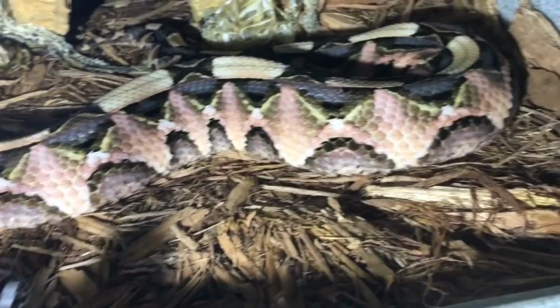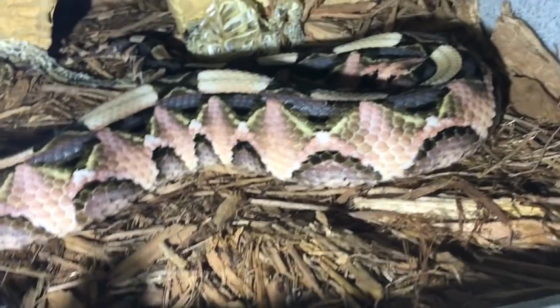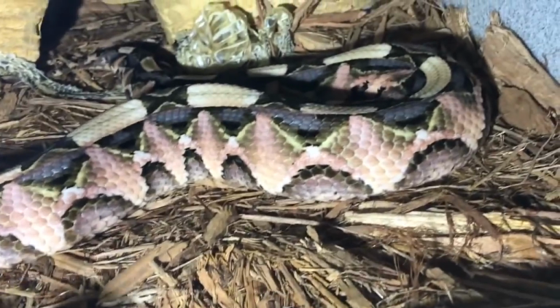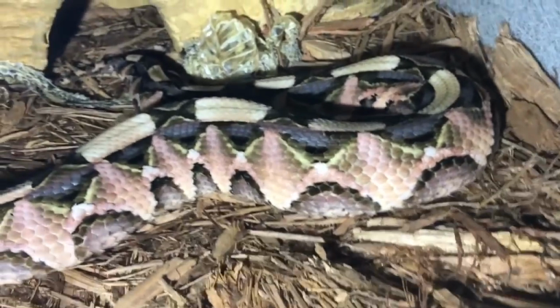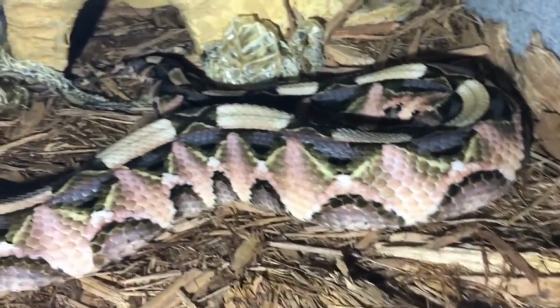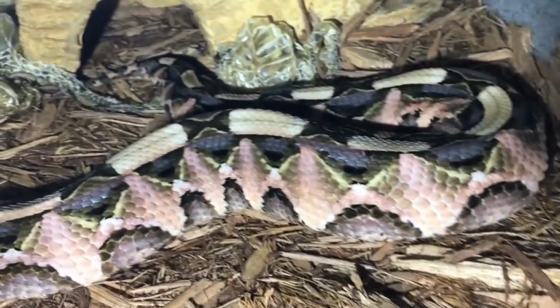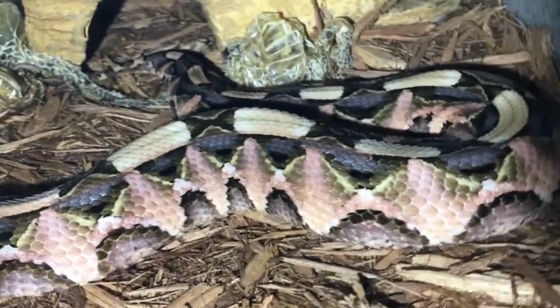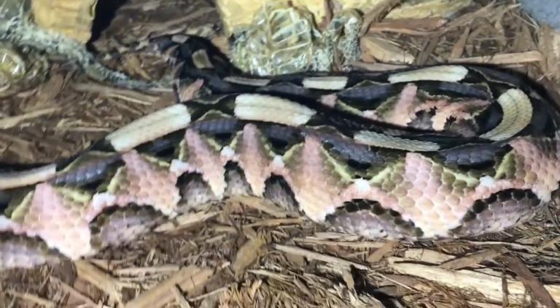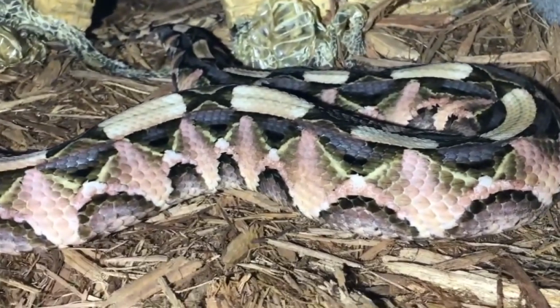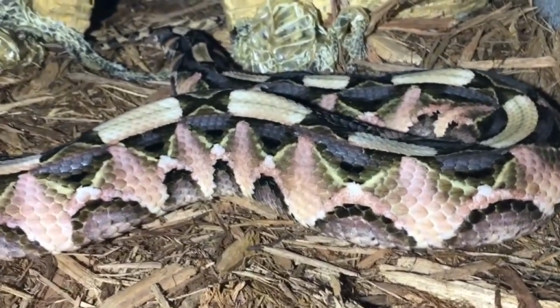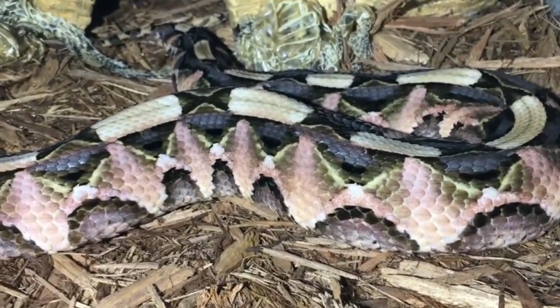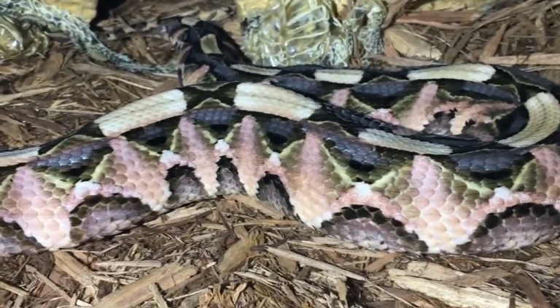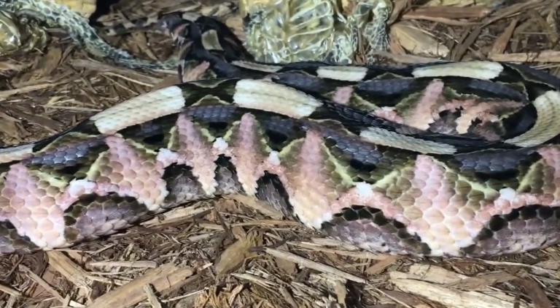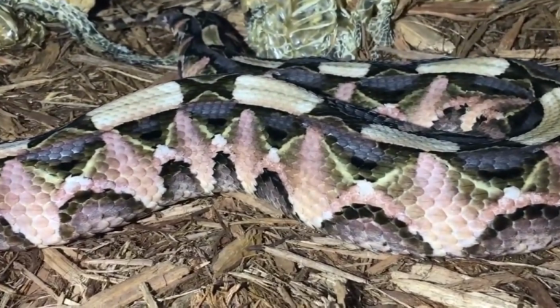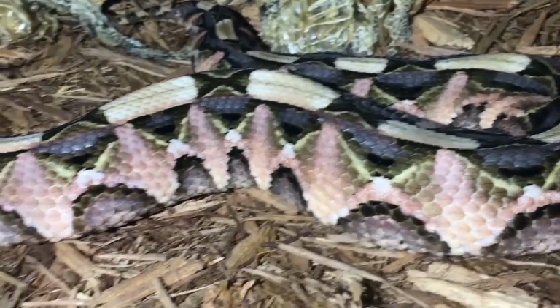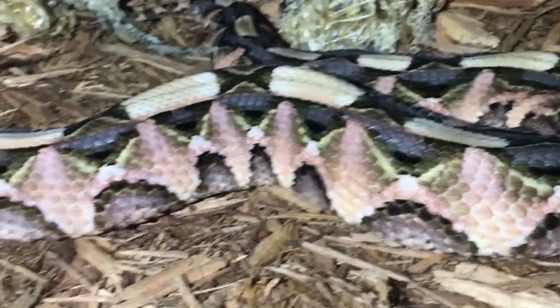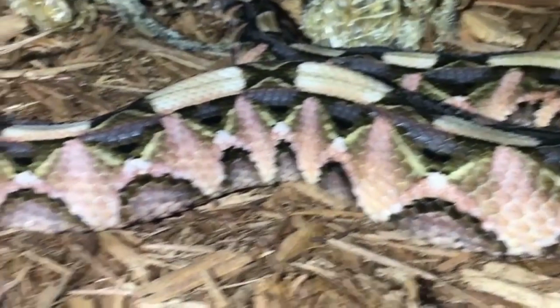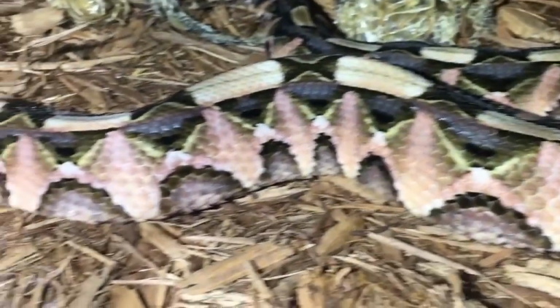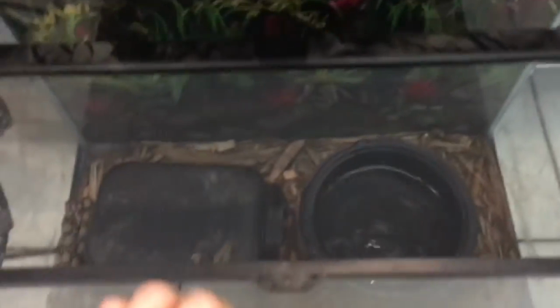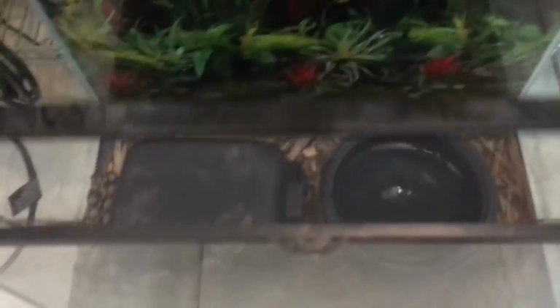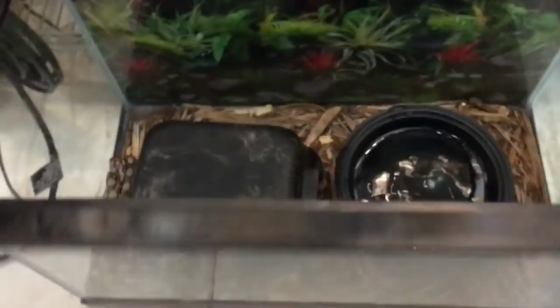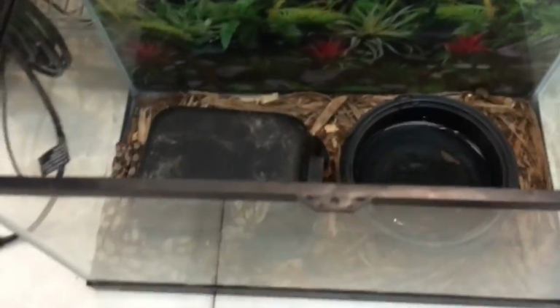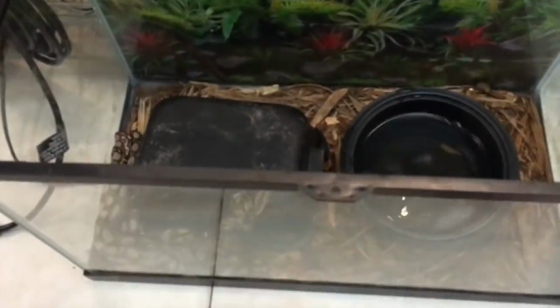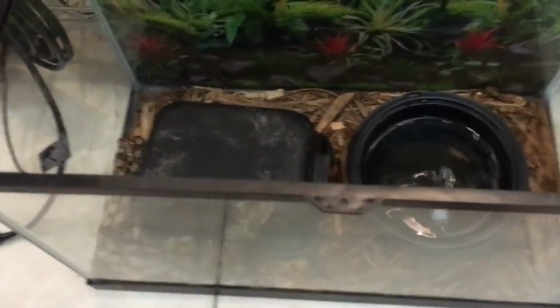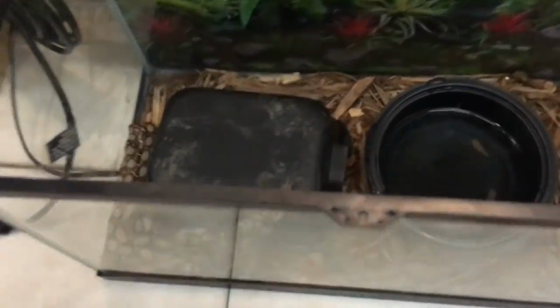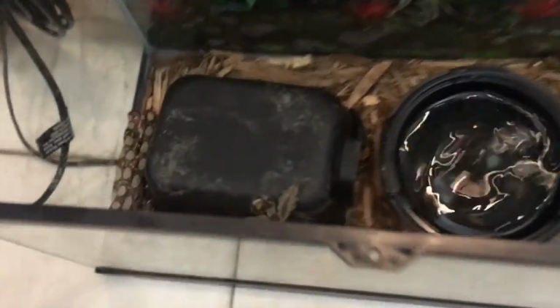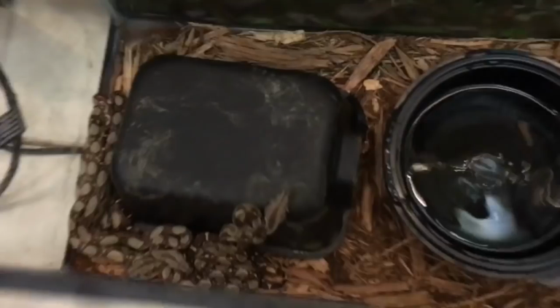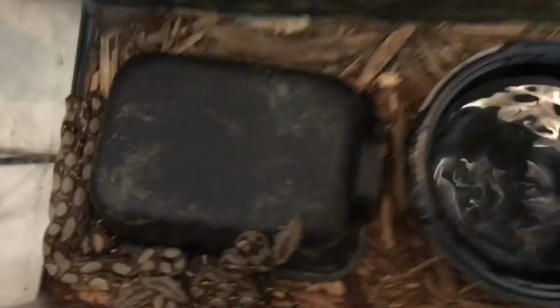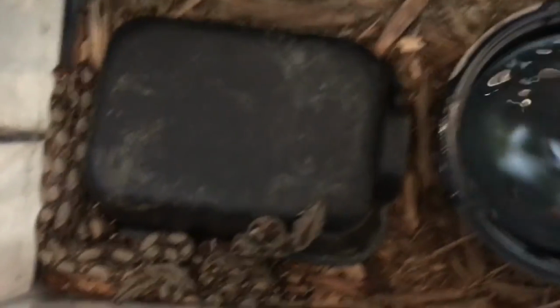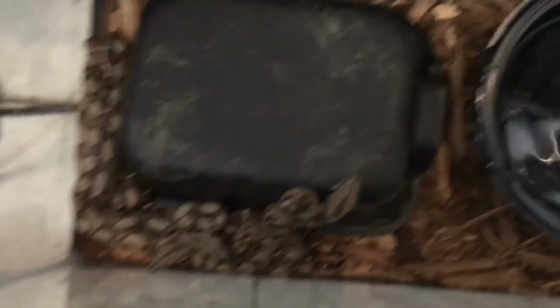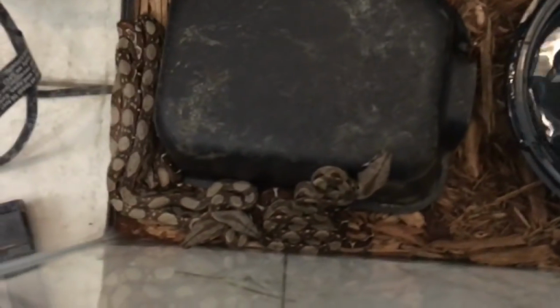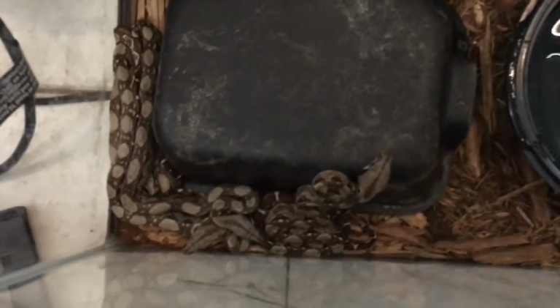She's the most beautiful Kaboom Viper I've ever seen in my life. Can't forget to give you guys an update on the baby boas!